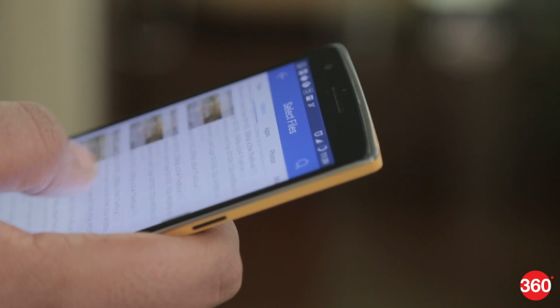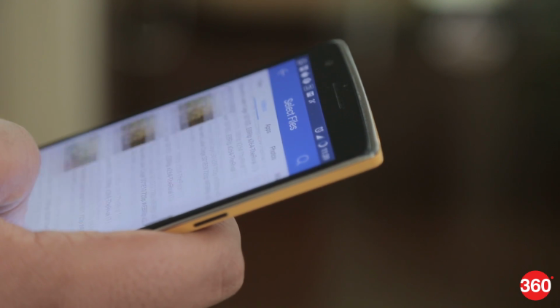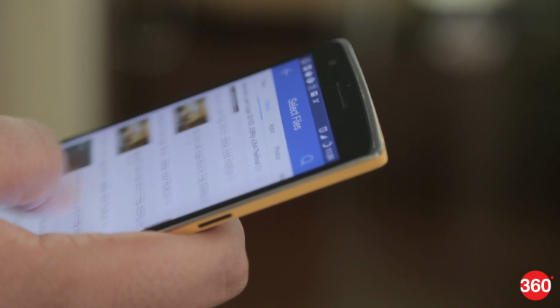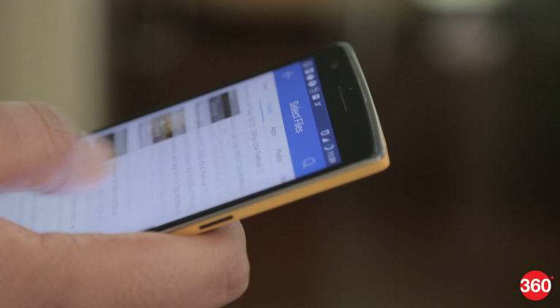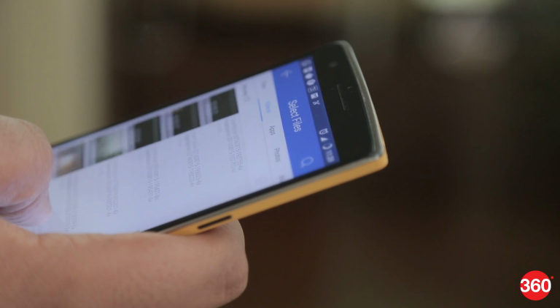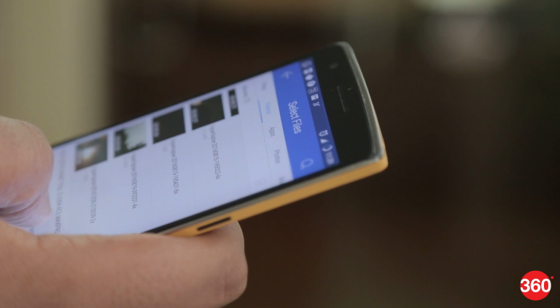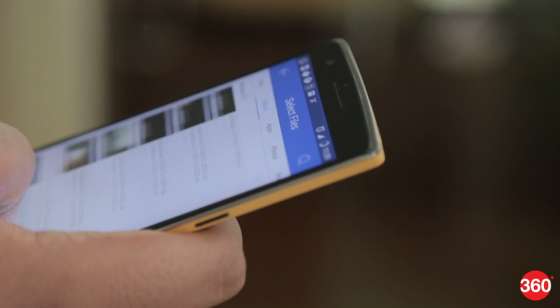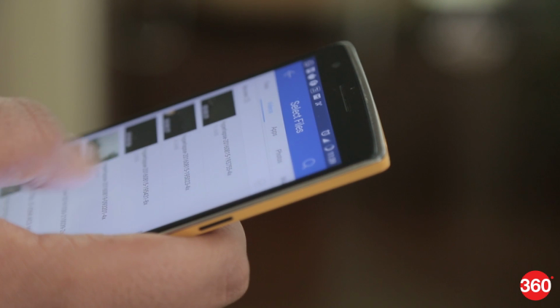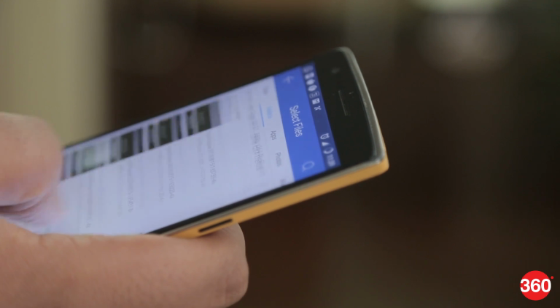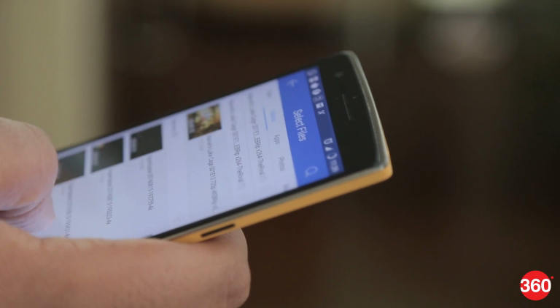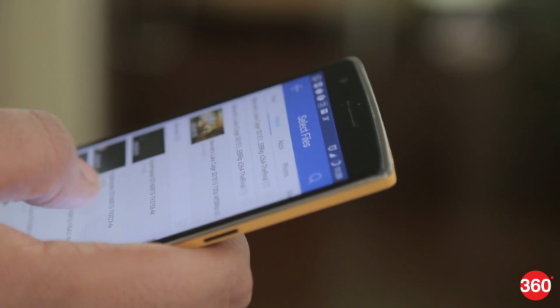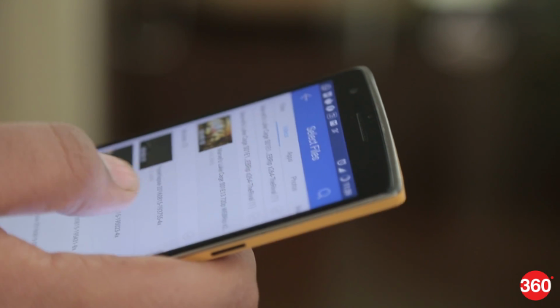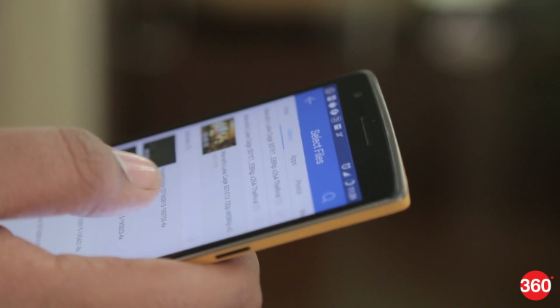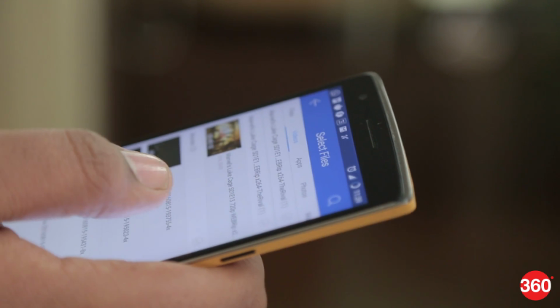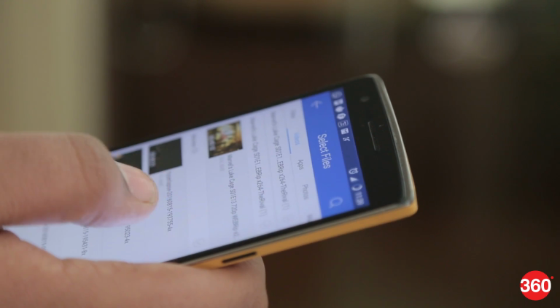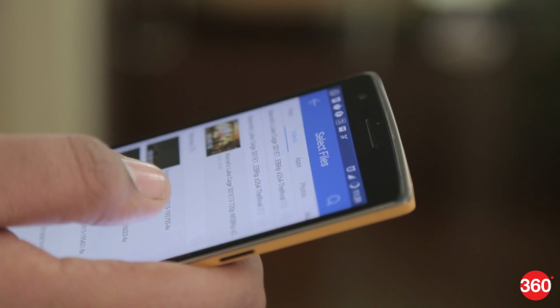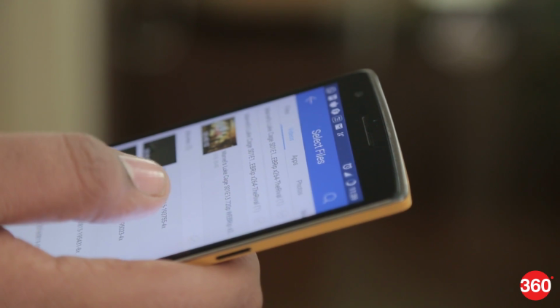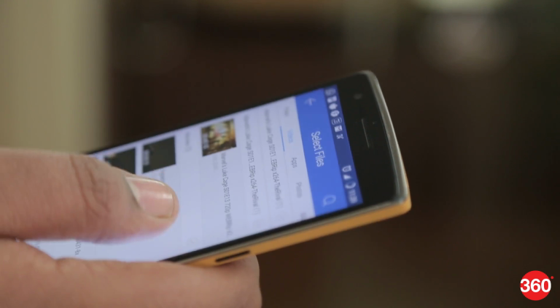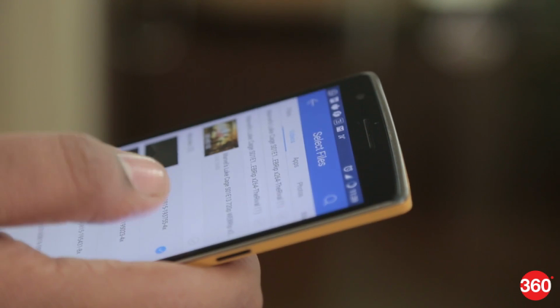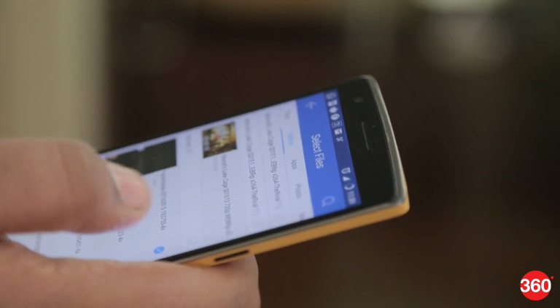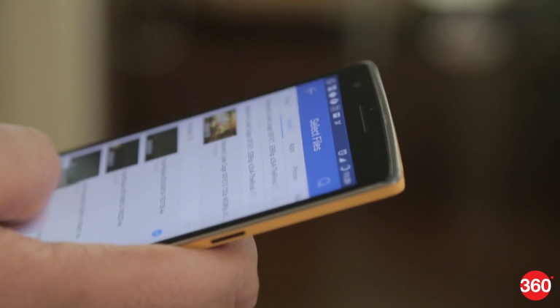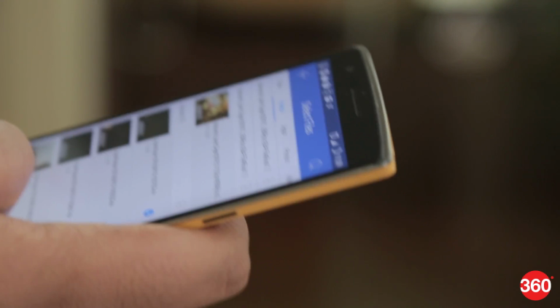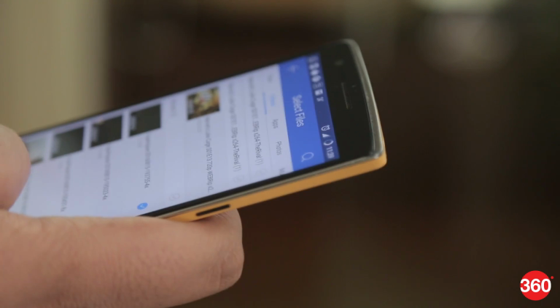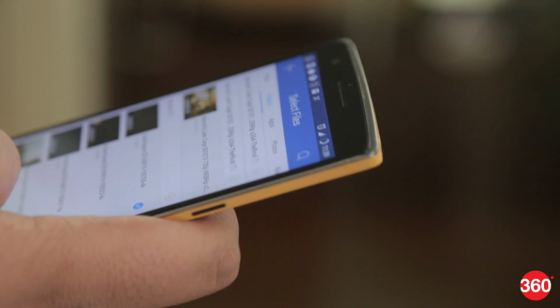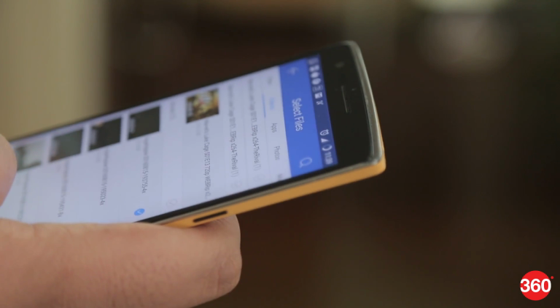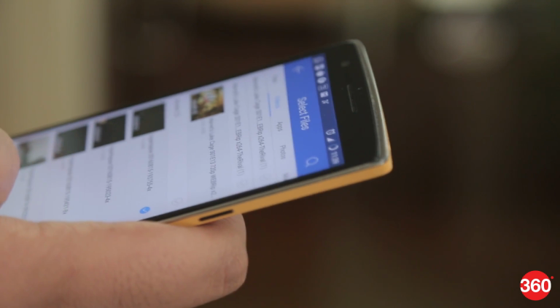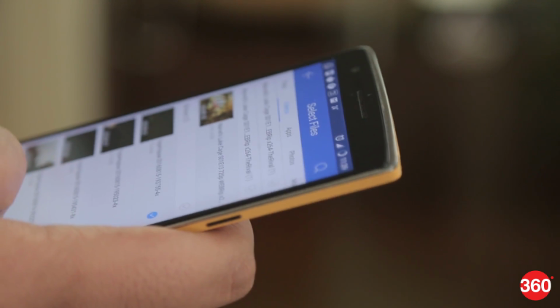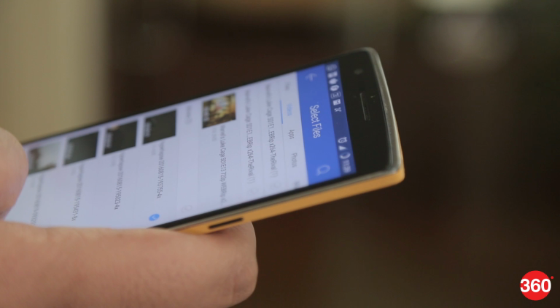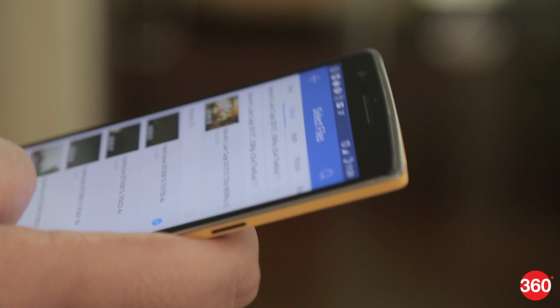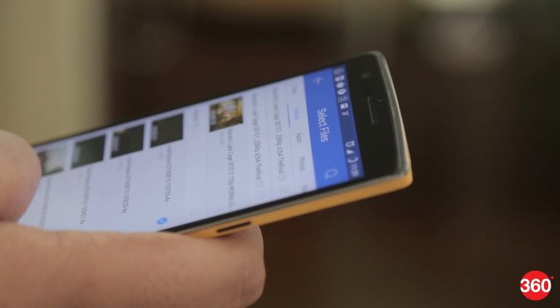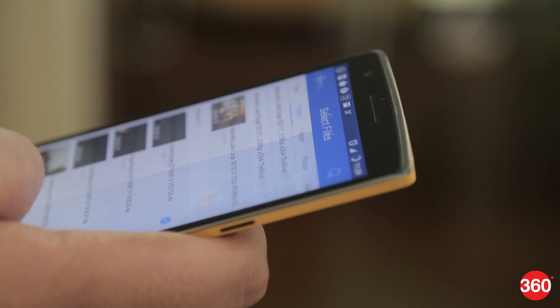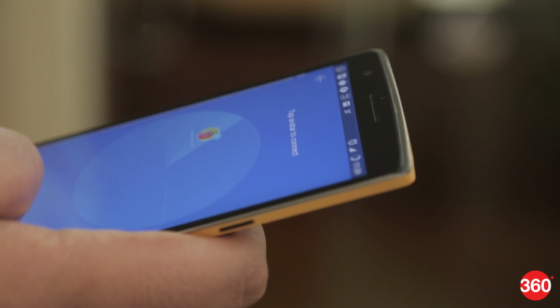So those are the five file sharing apps that you can try out. If you liked the video, give us a thumbs up and subscribe, and follow us on Facebook, Twitter, and Instagram.